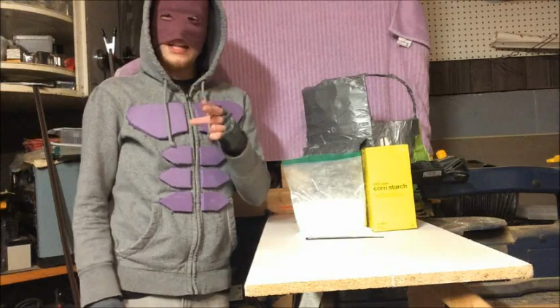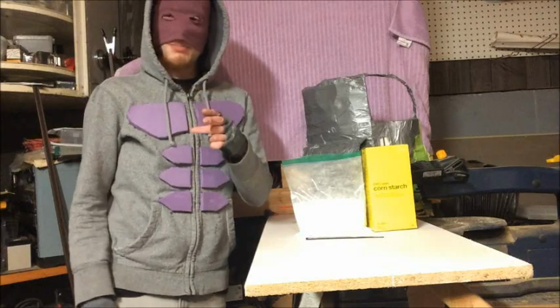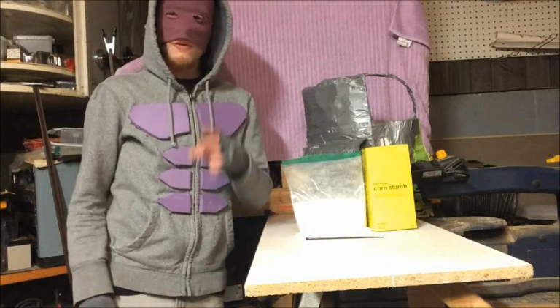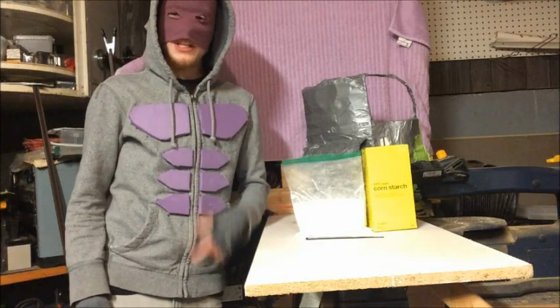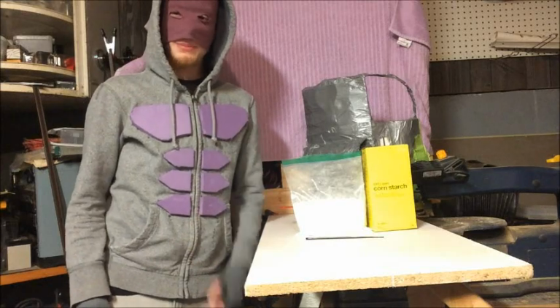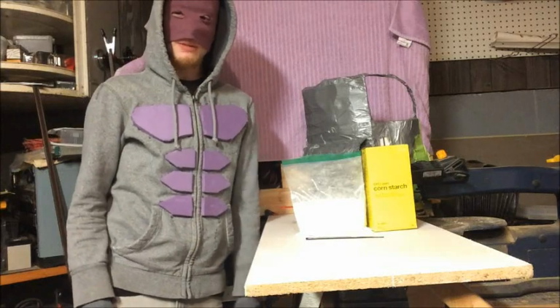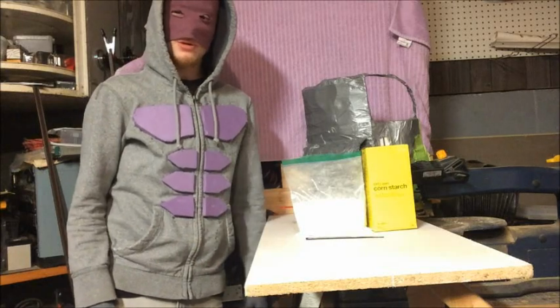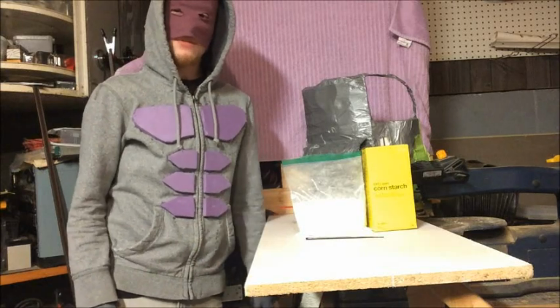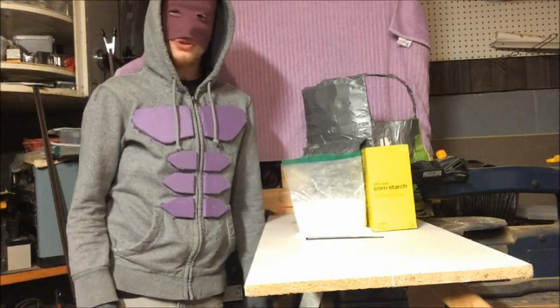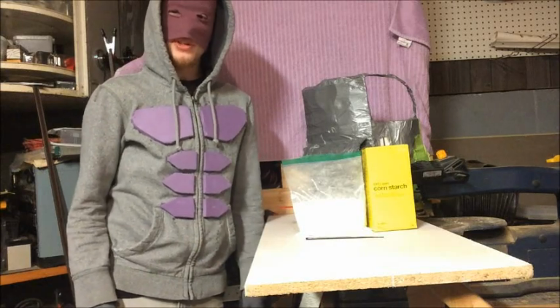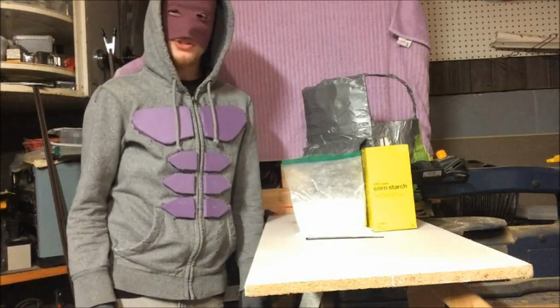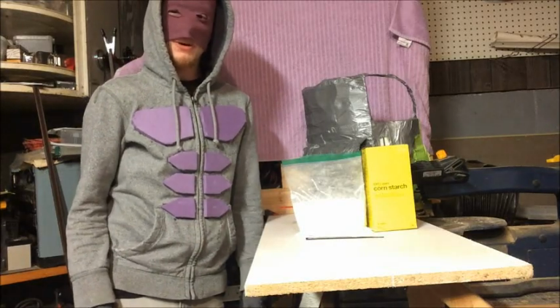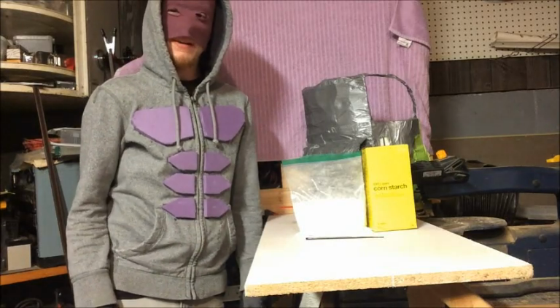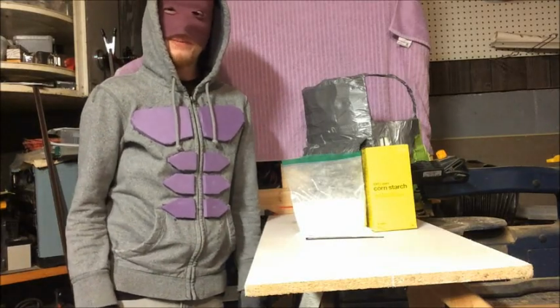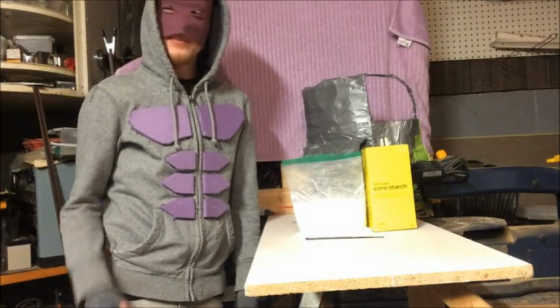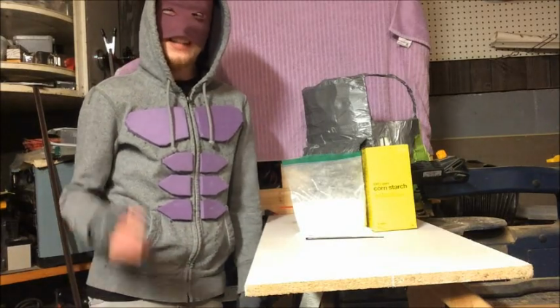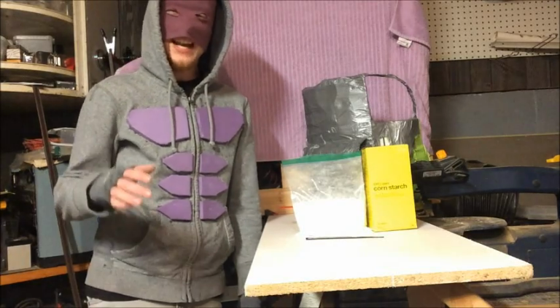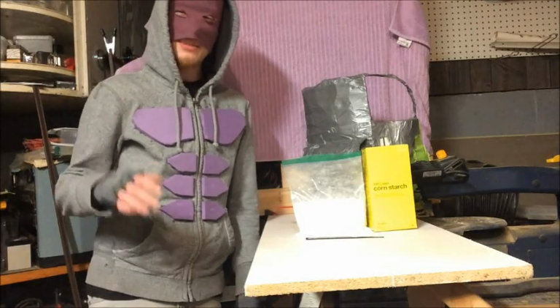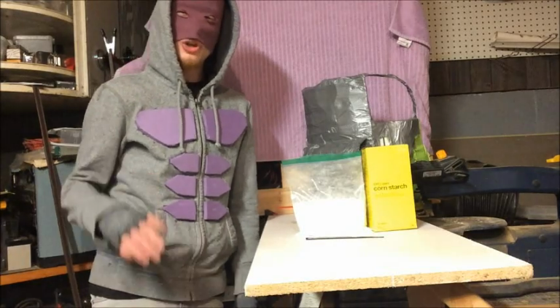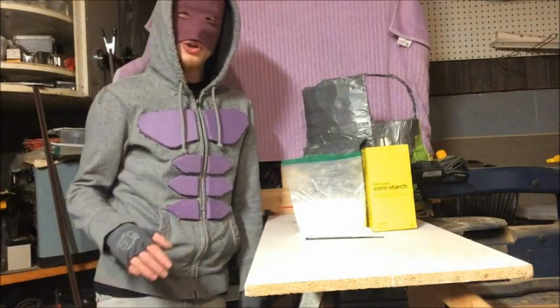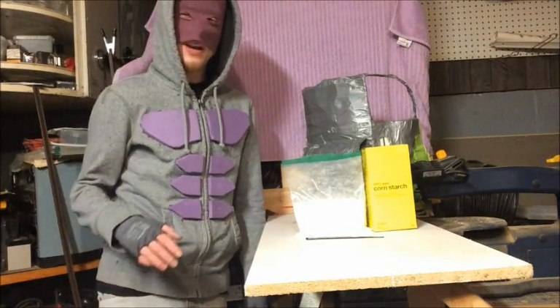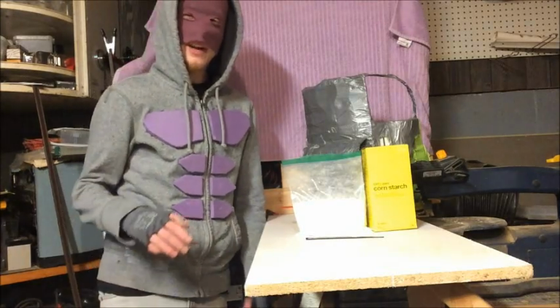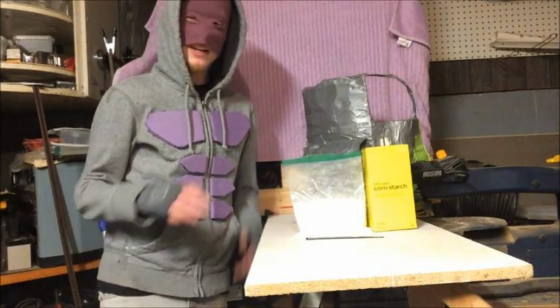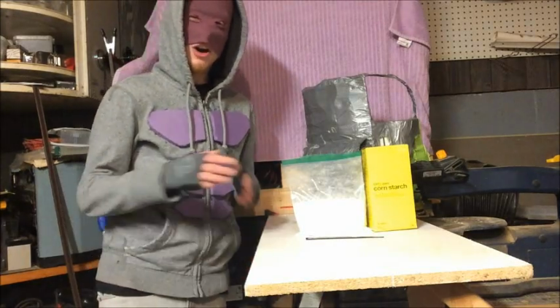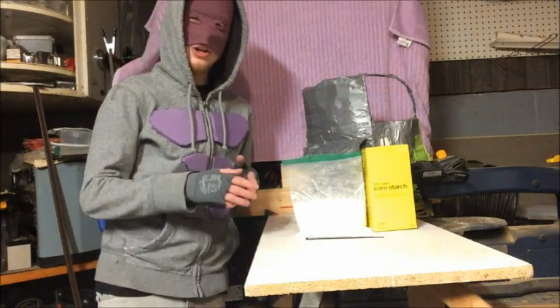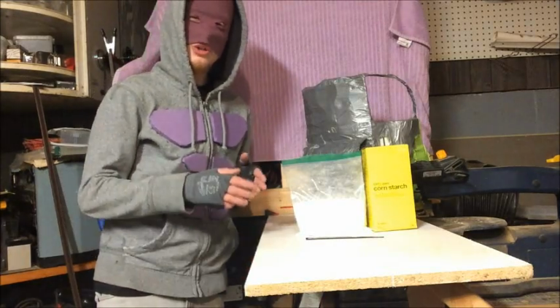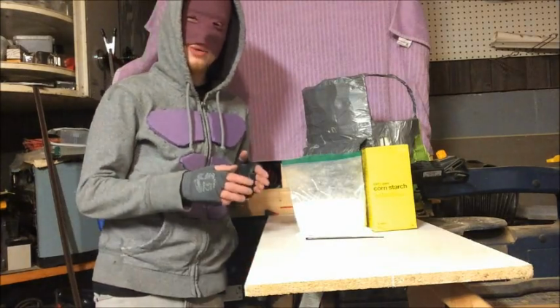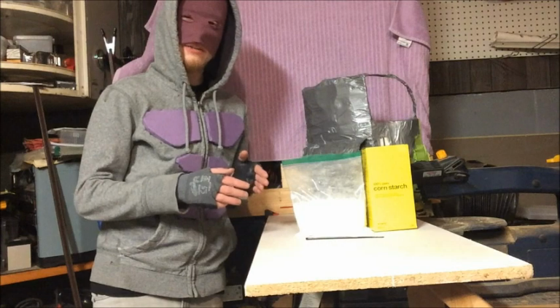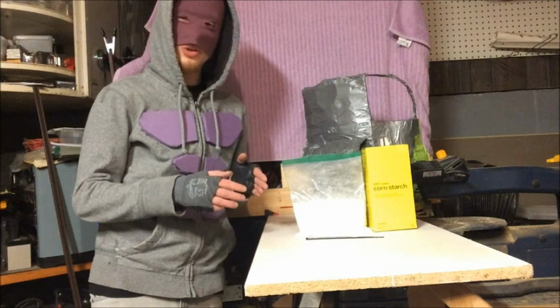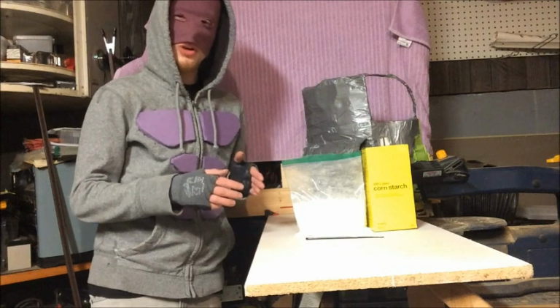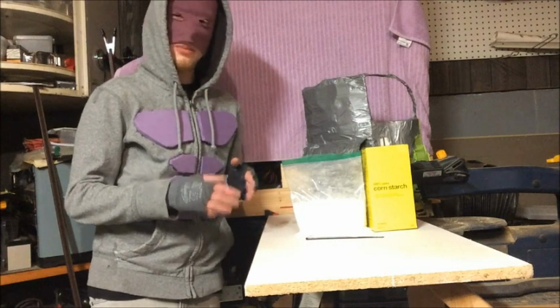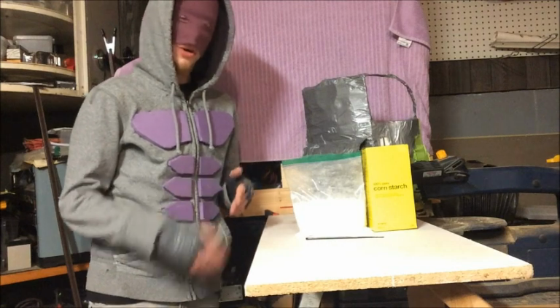Hey, it's Bonefist, Peterborough's first real superhero, and today I'm going to be showing you how to make non-Newtonian fluid armor.